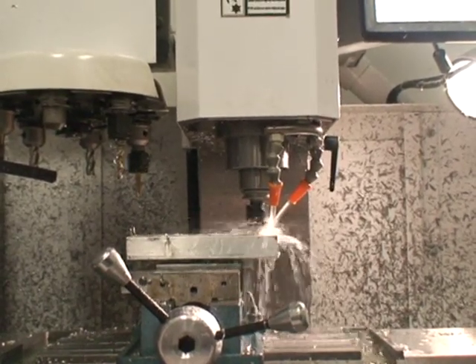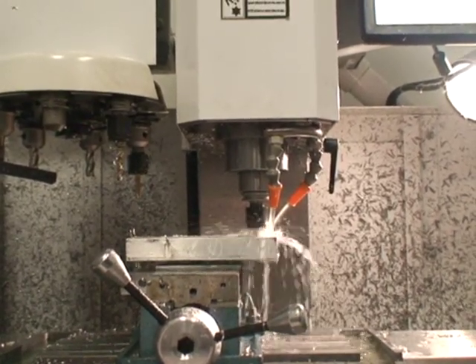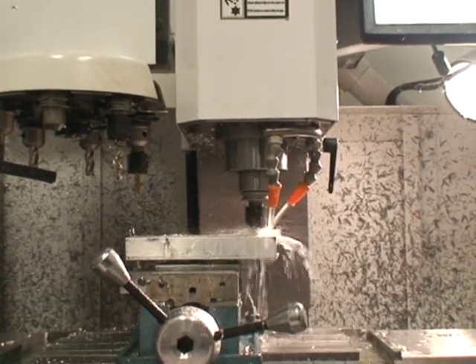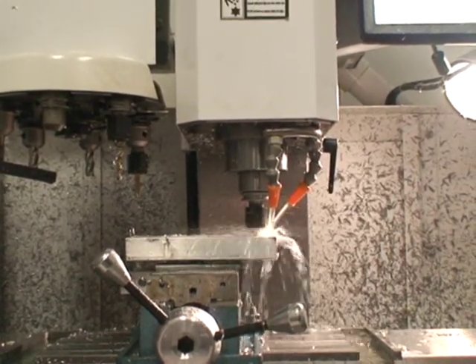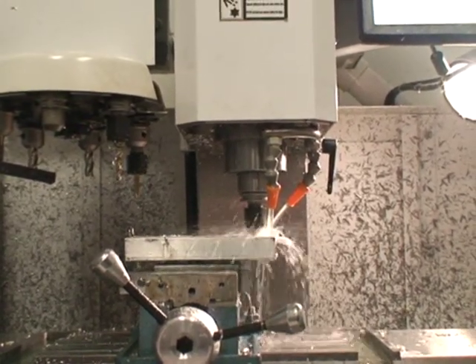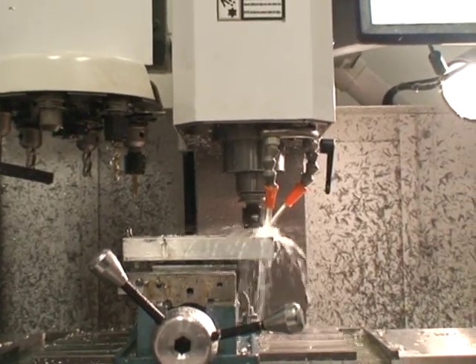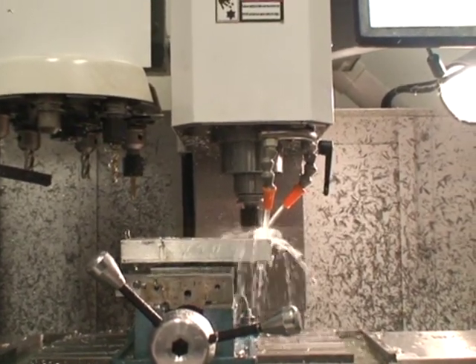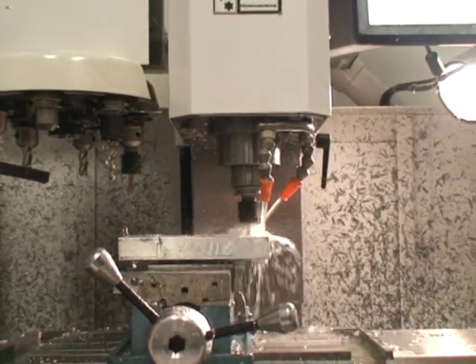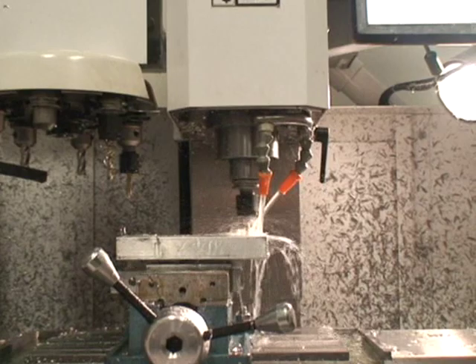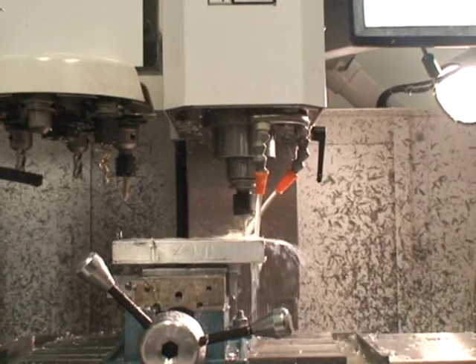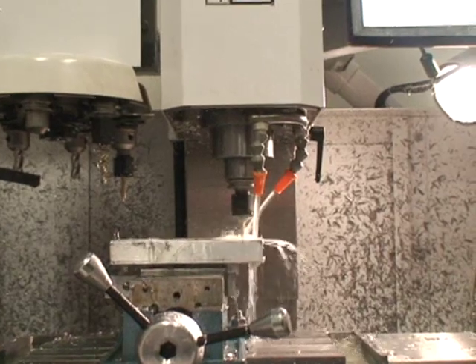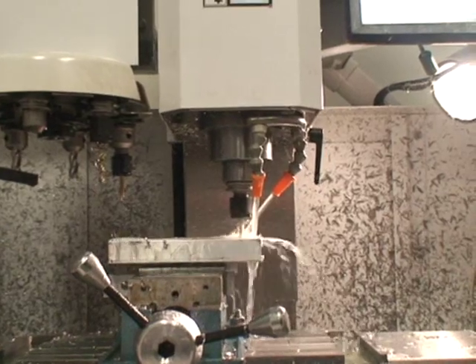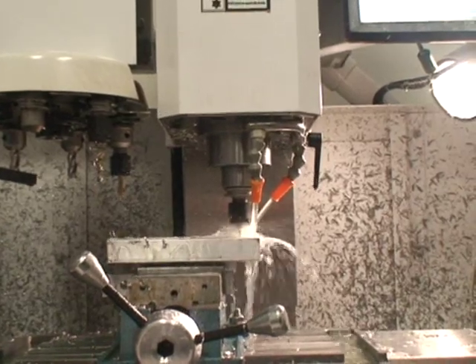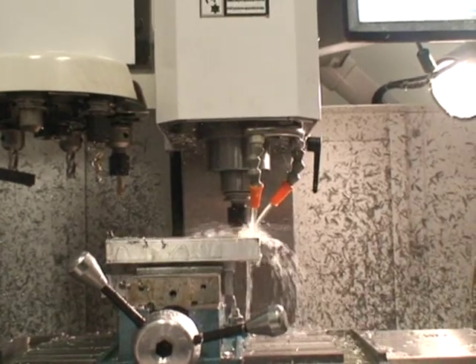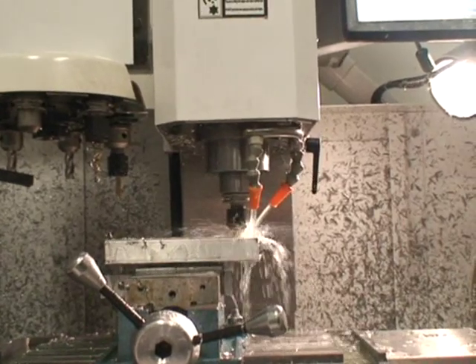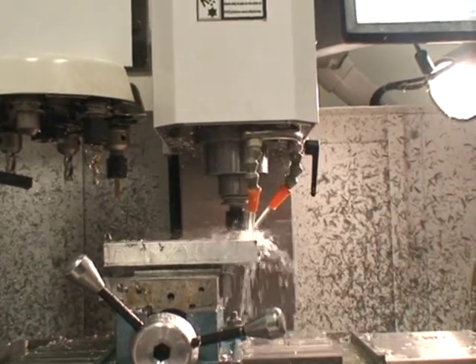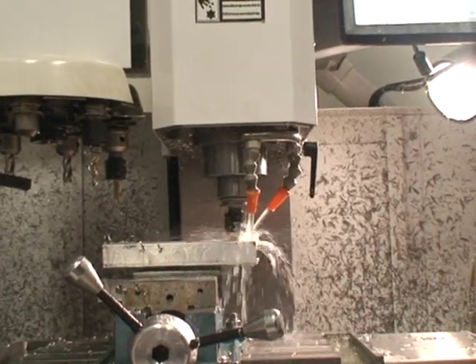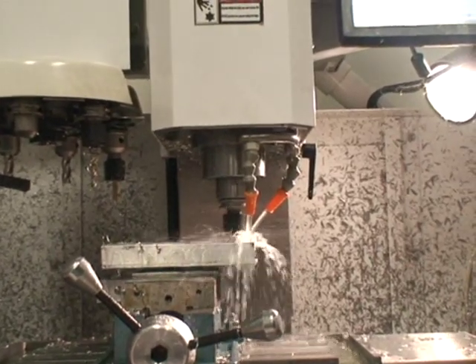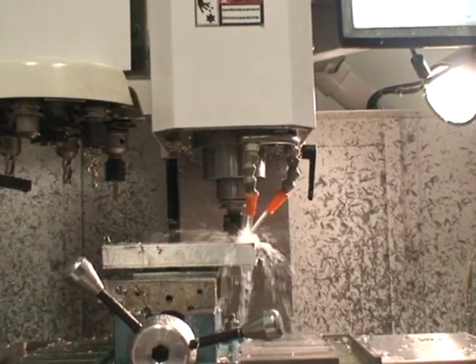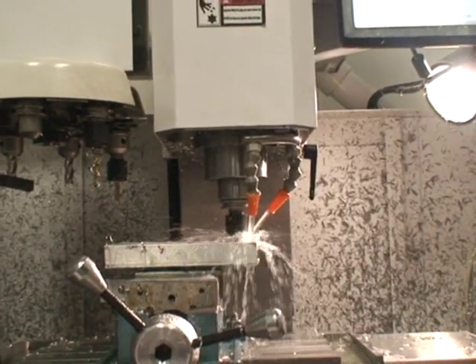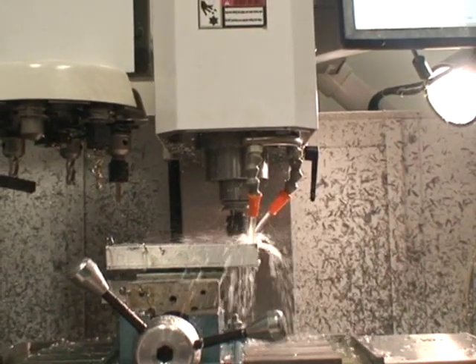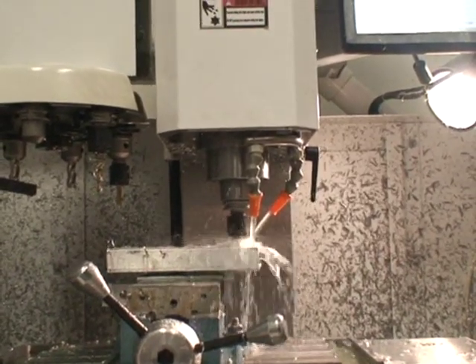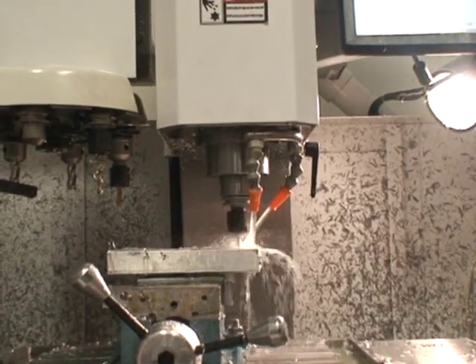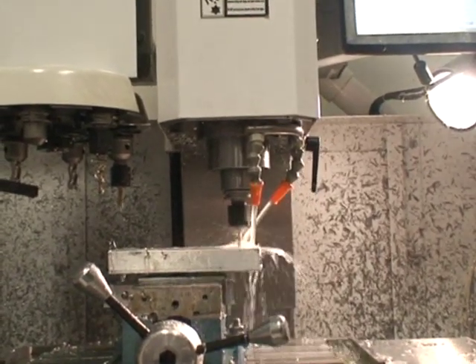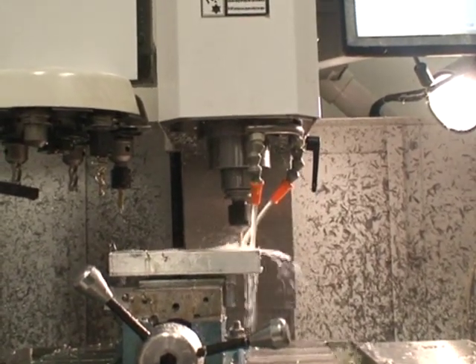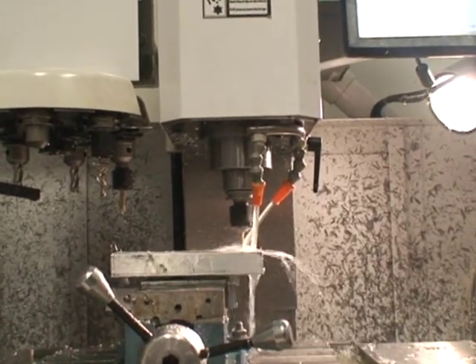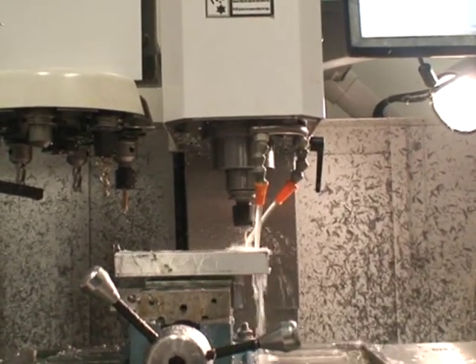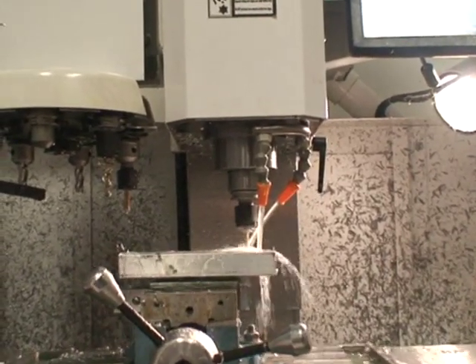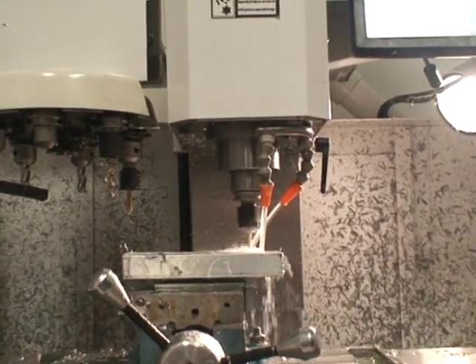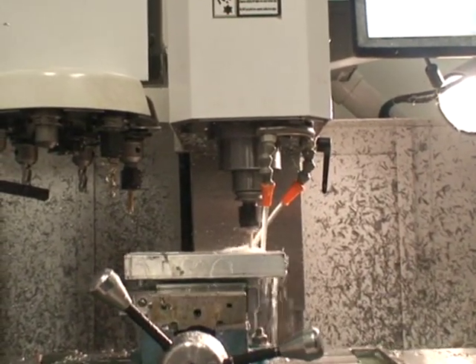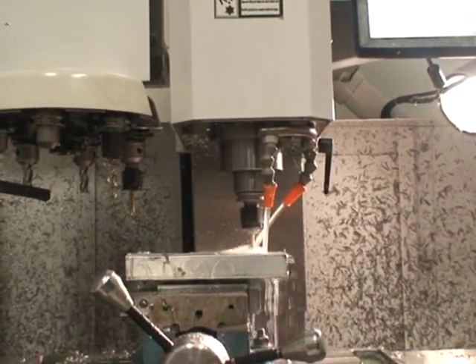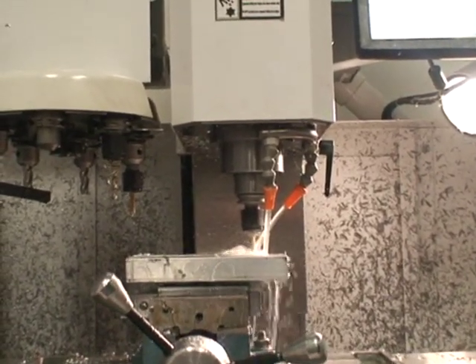Same thing here — five and a half inch feed rate, 100,000ths on peck. I tried pecking deeper, but the chips want to get packed up in there.